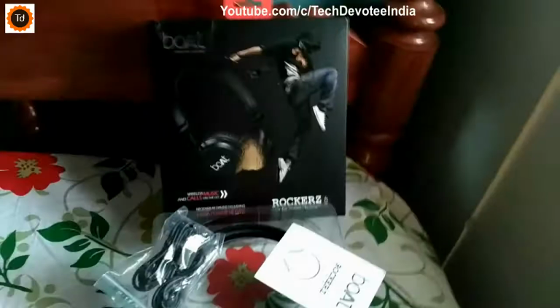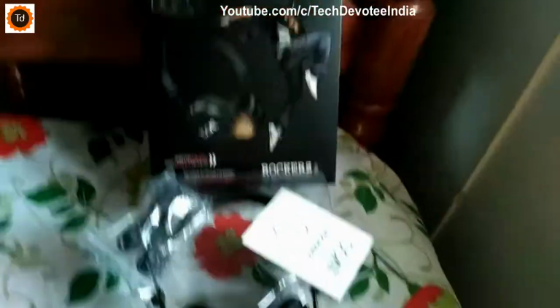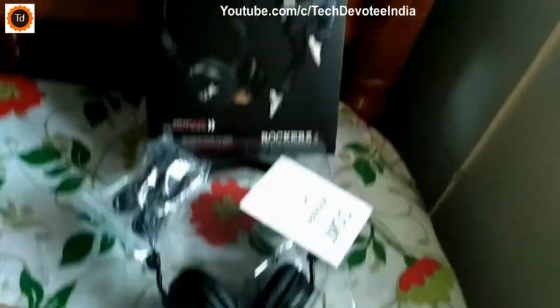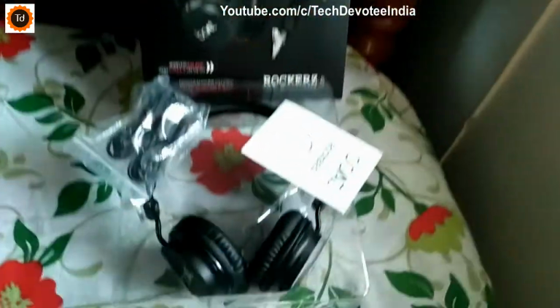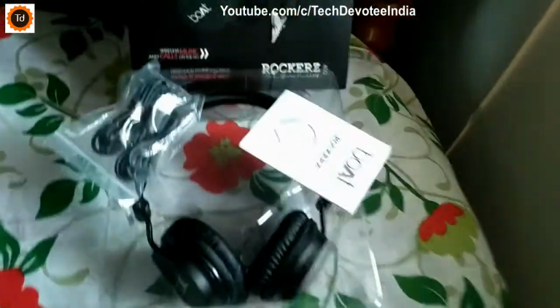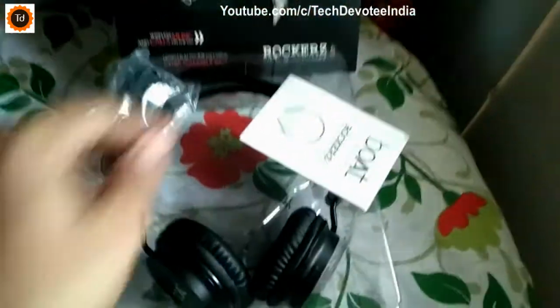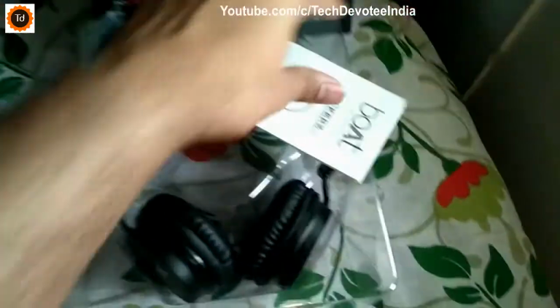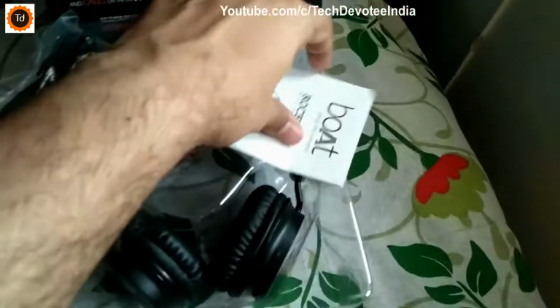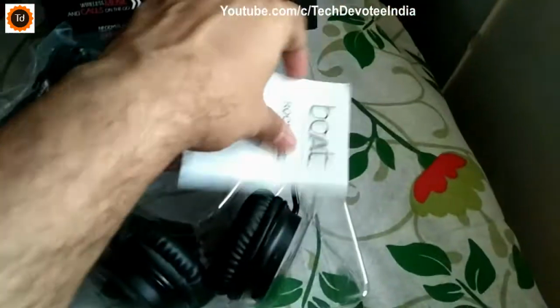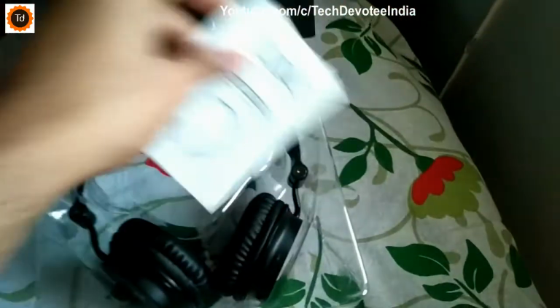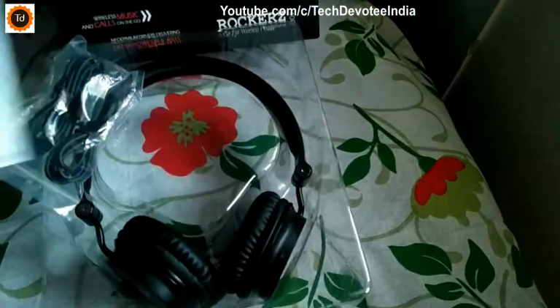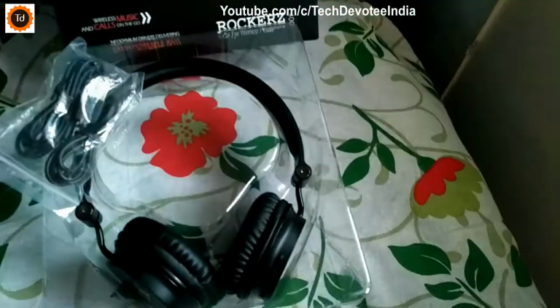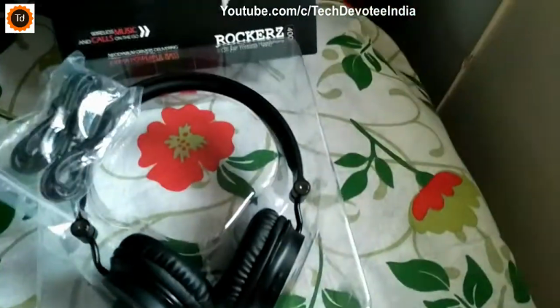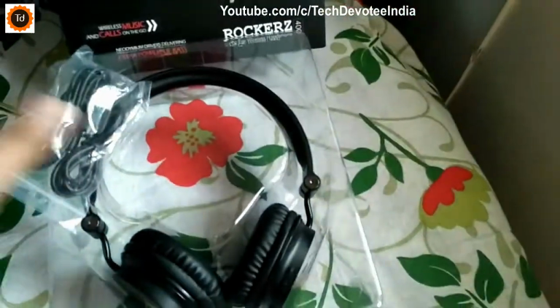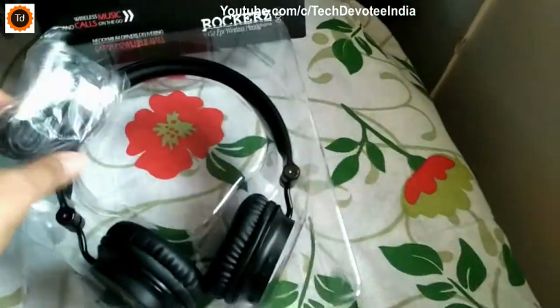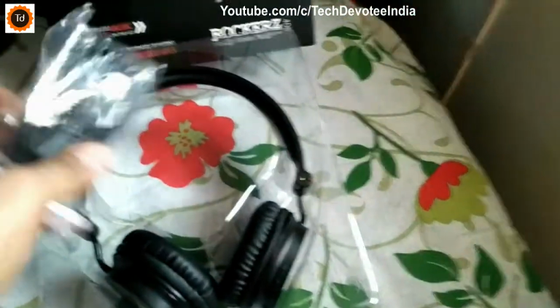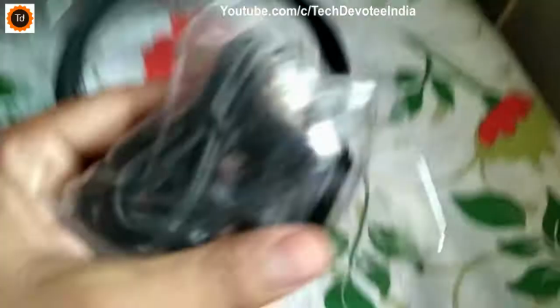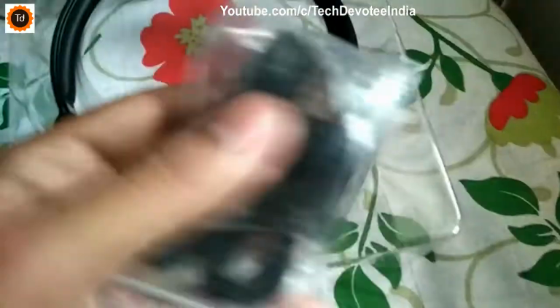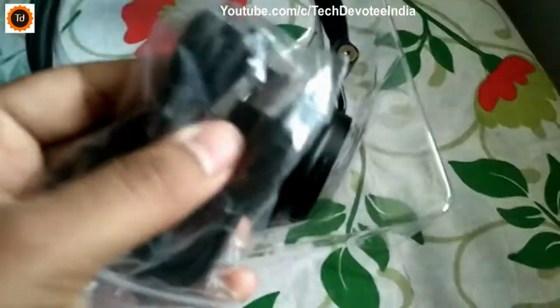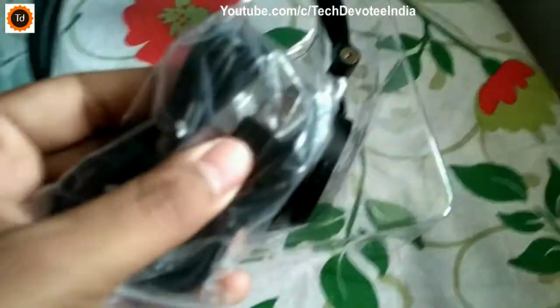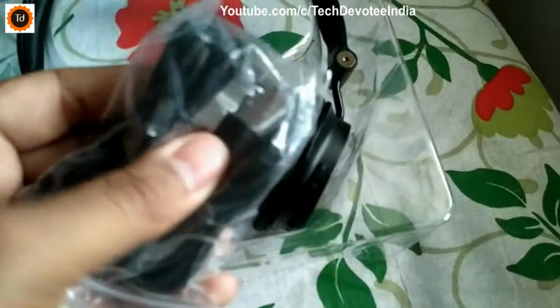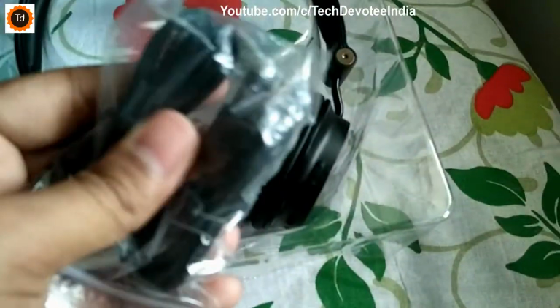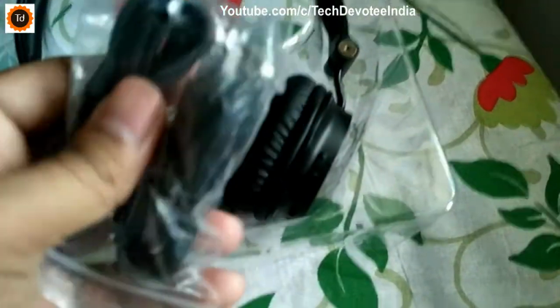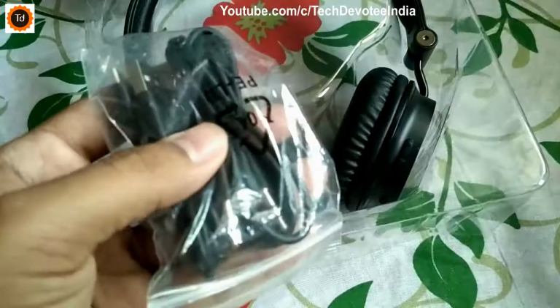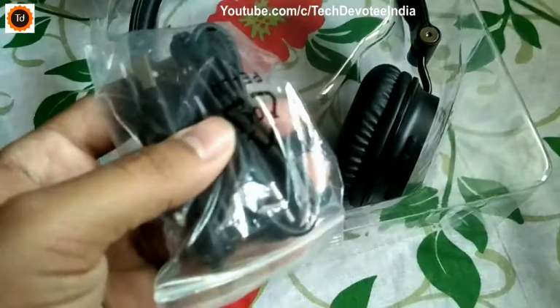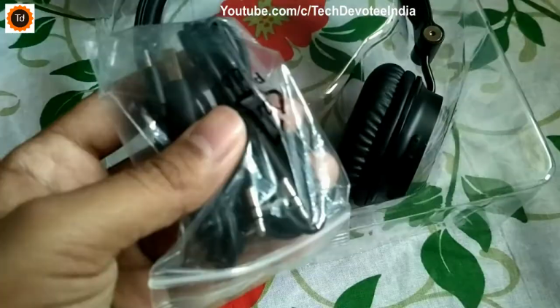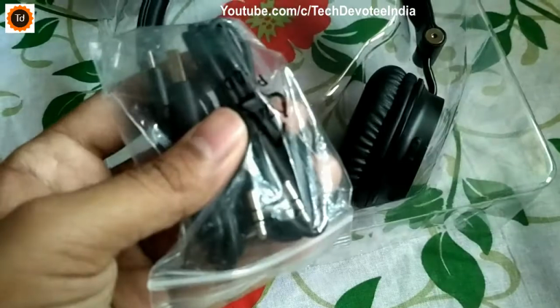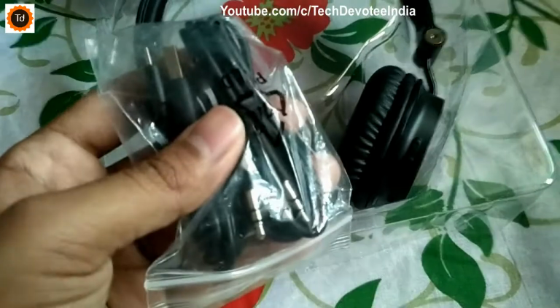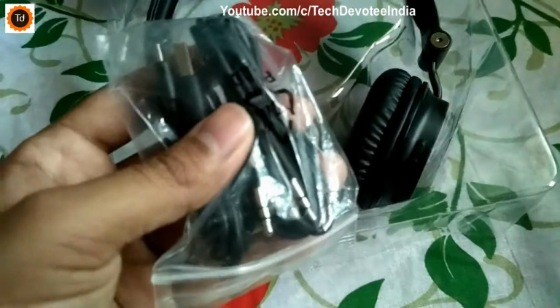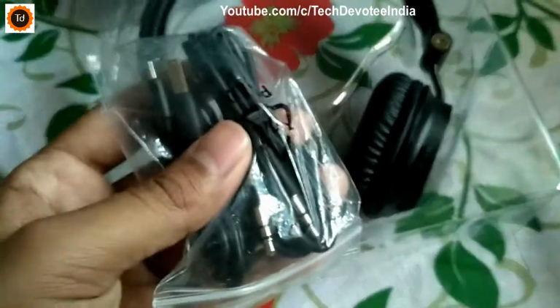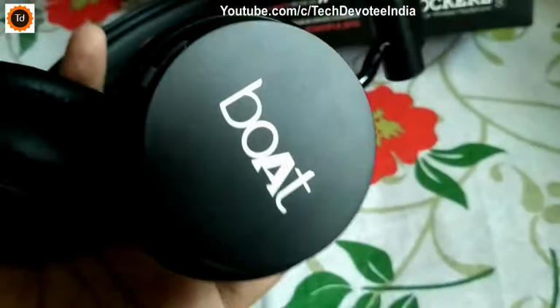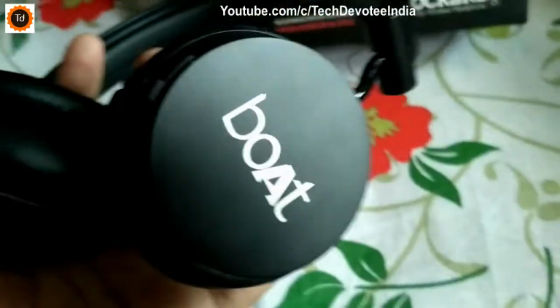When you unbox it, you will get a user manual, USB charging cable, and aux cable.